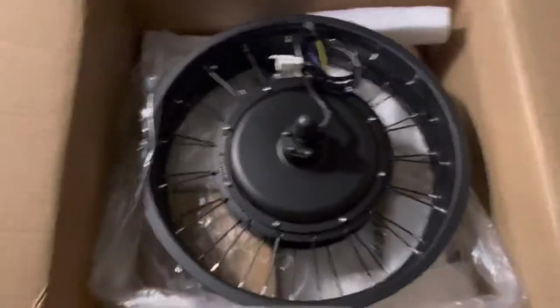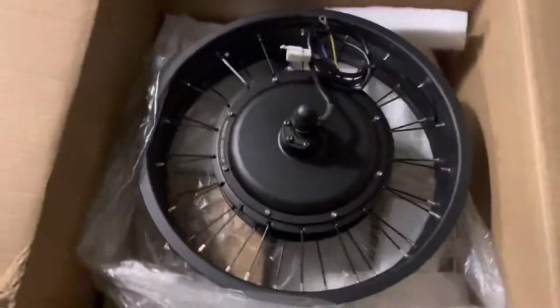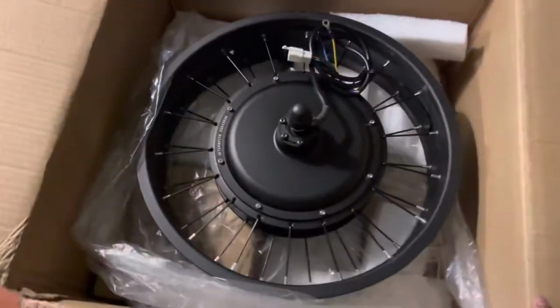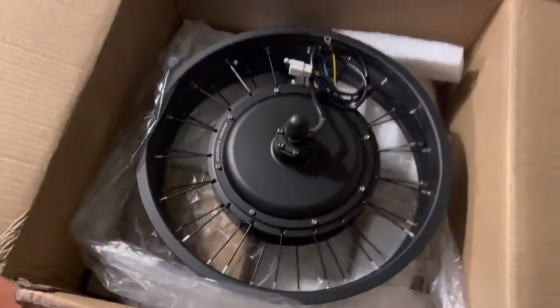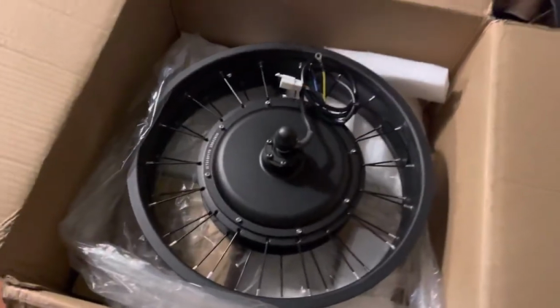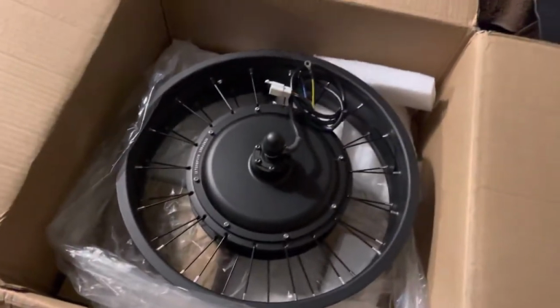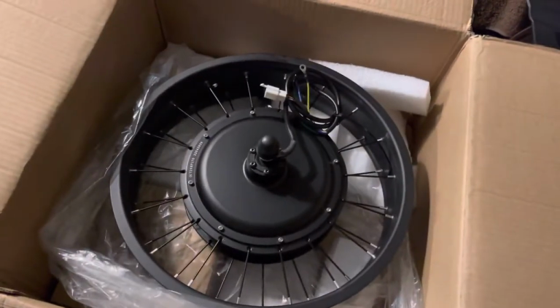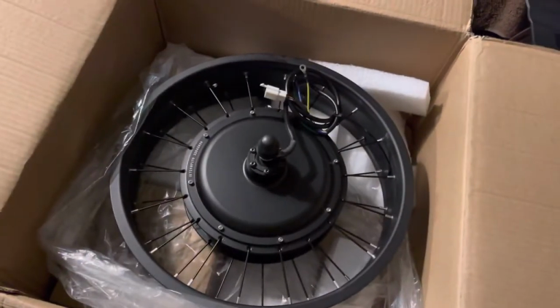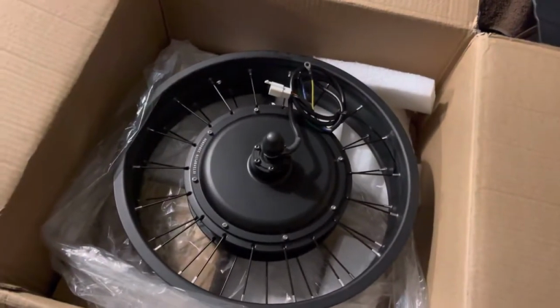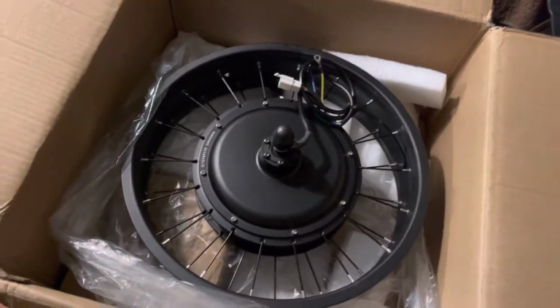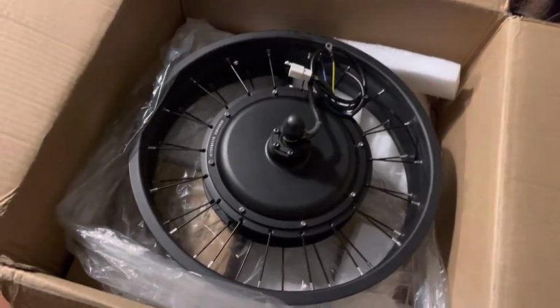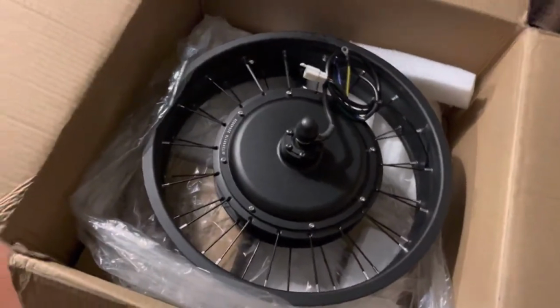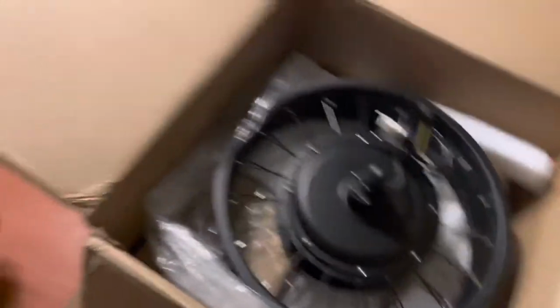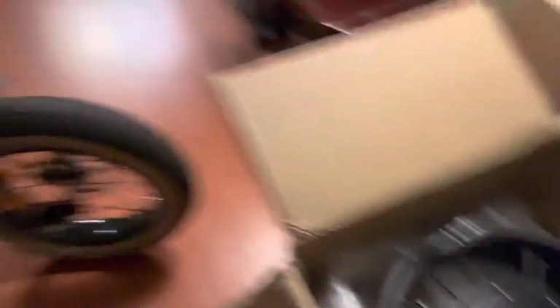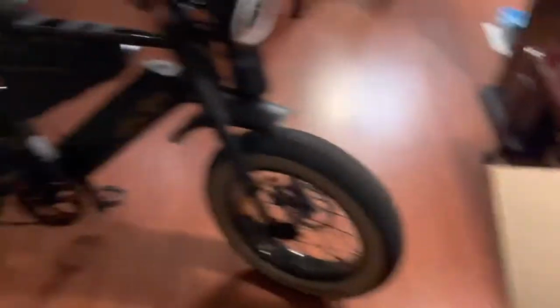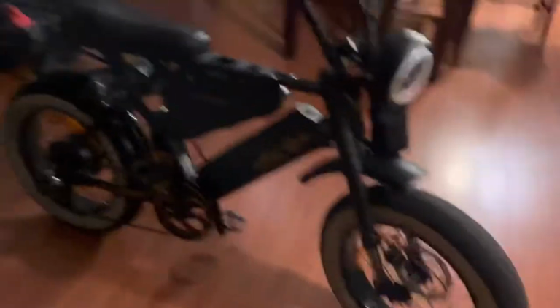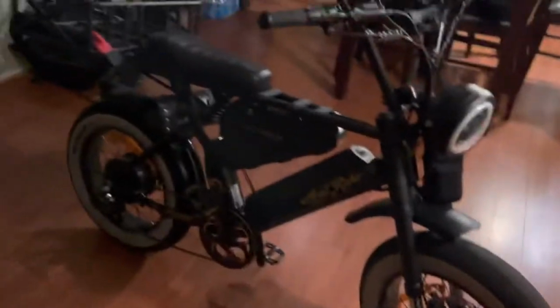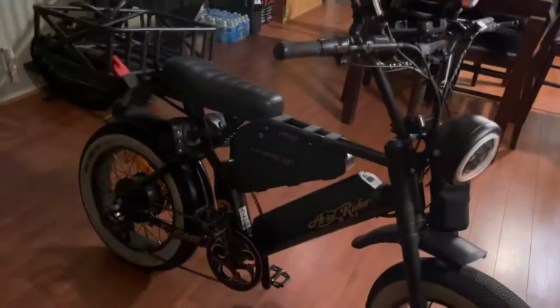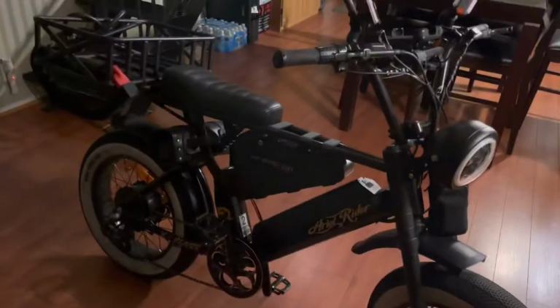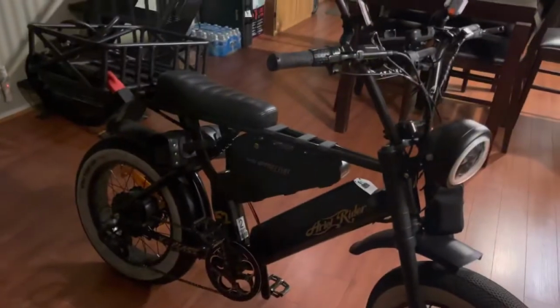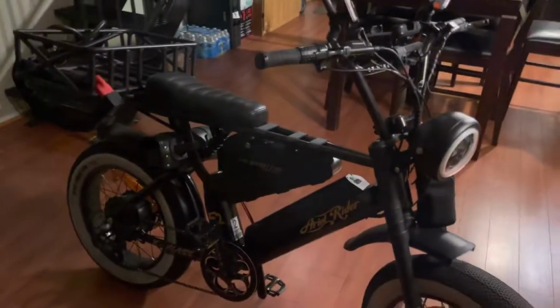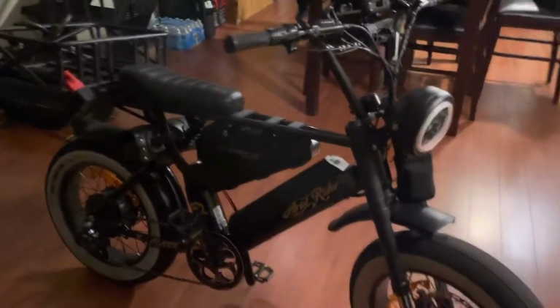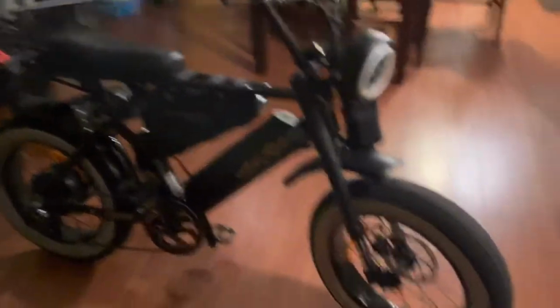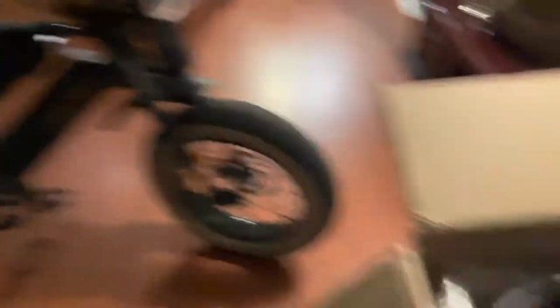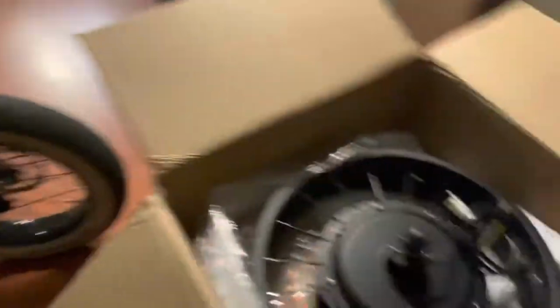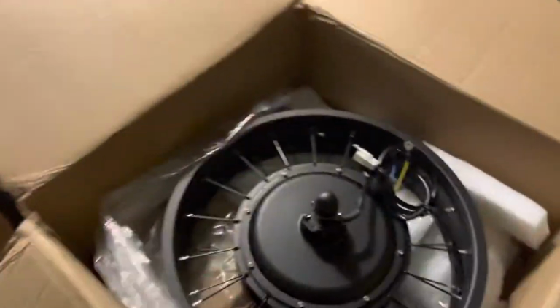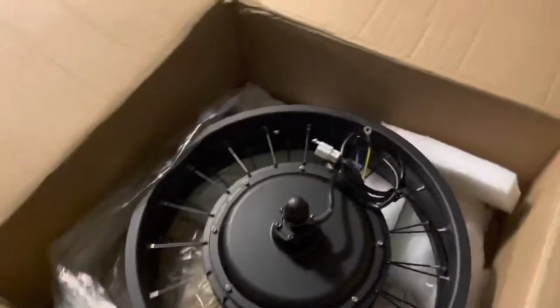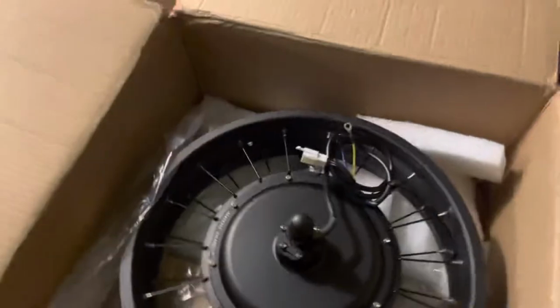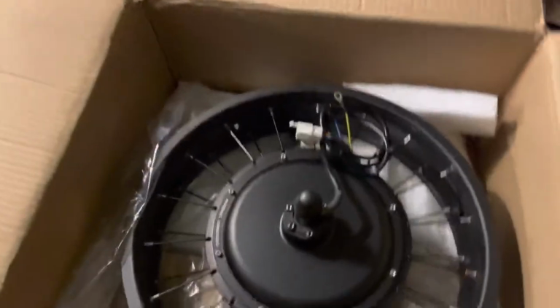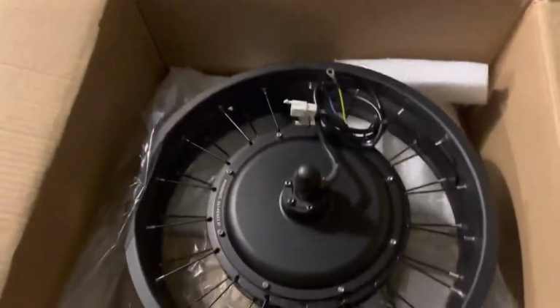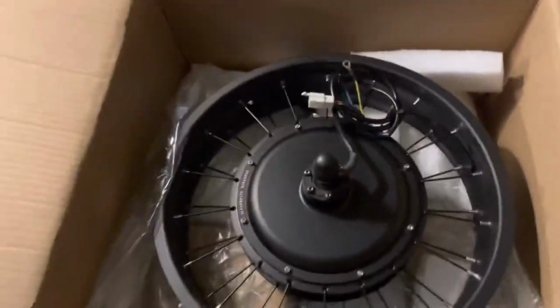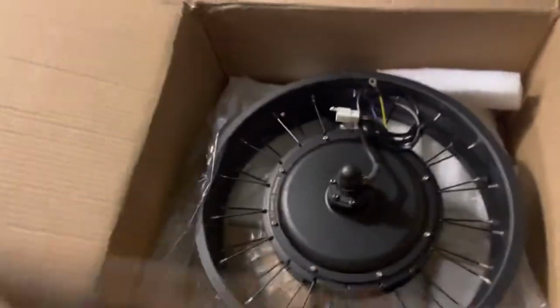Quick coming soon: this is the 2000 watt kit. Hopefully it's gonna bump the speed to 45. Just waiting on the battery.